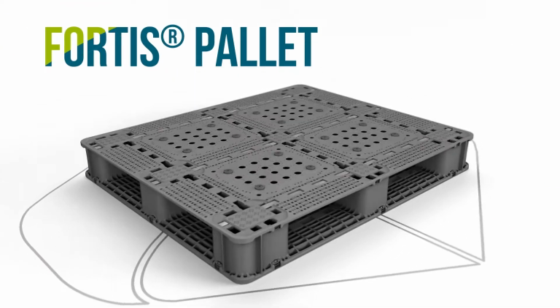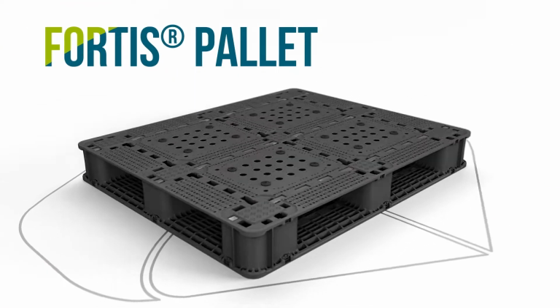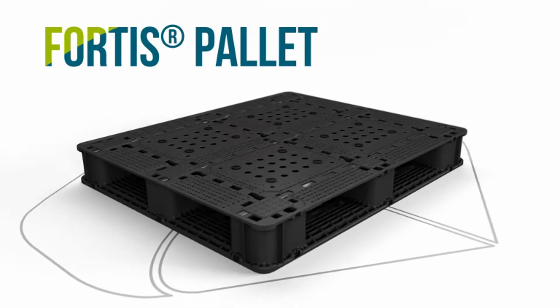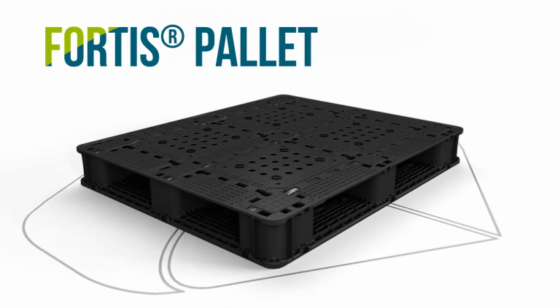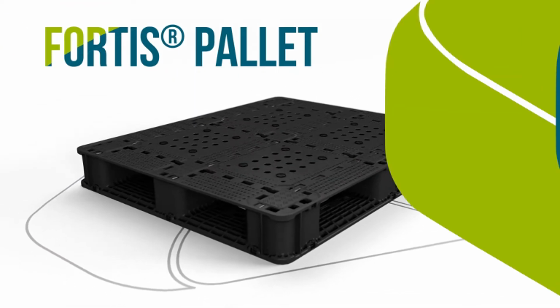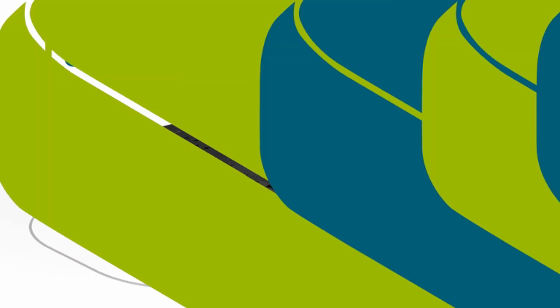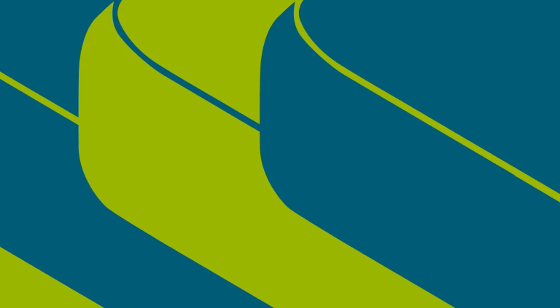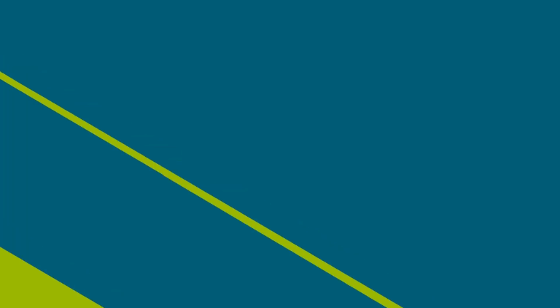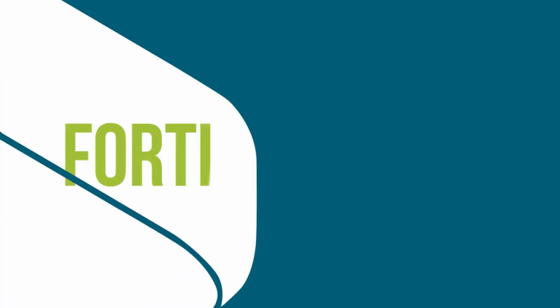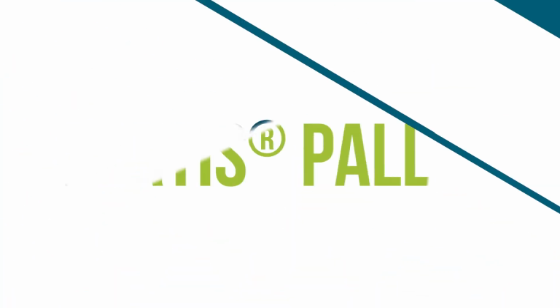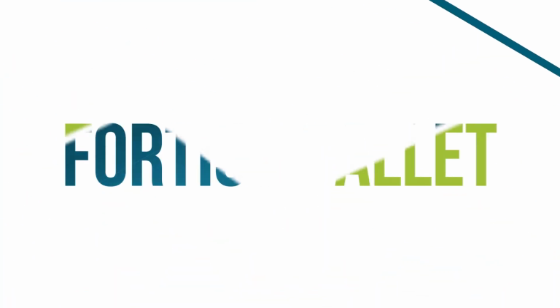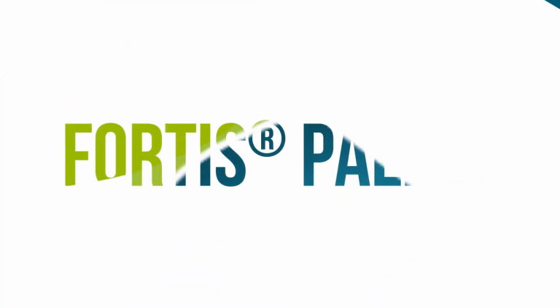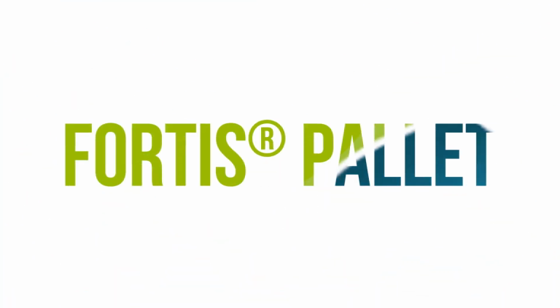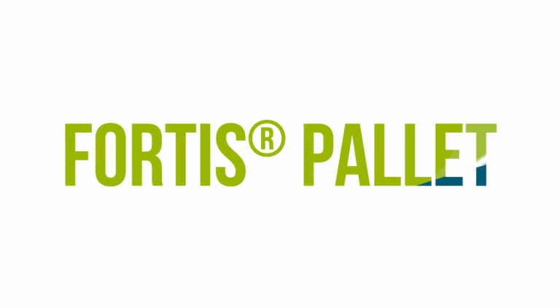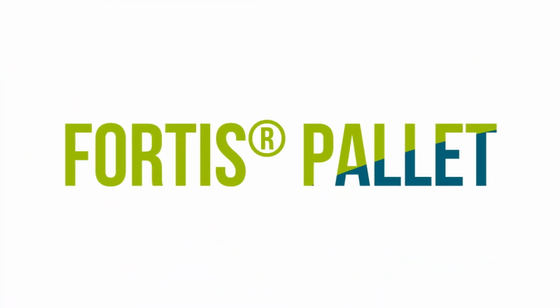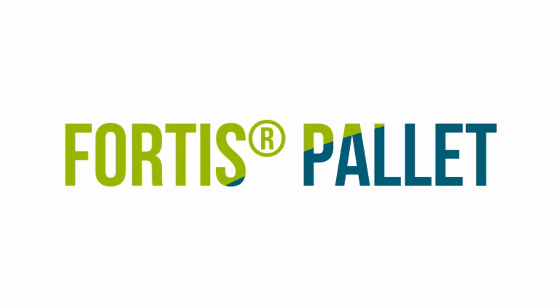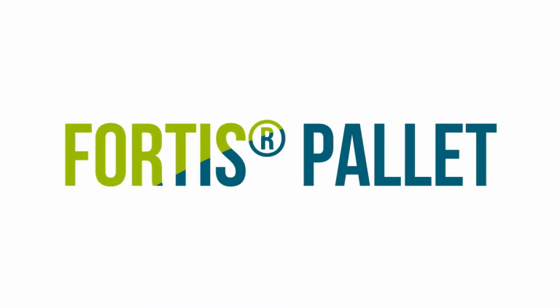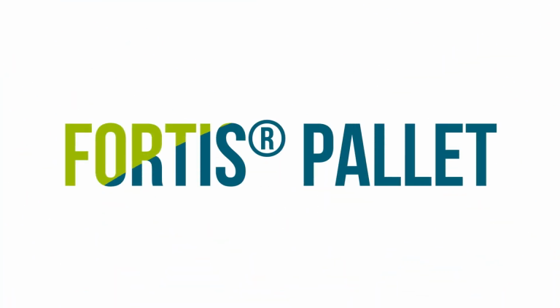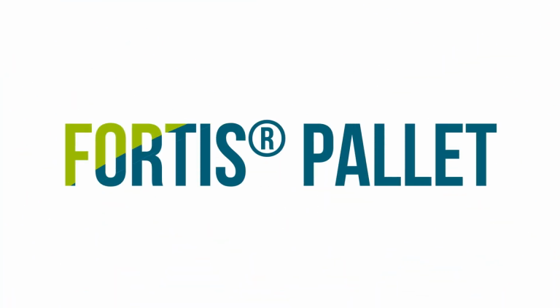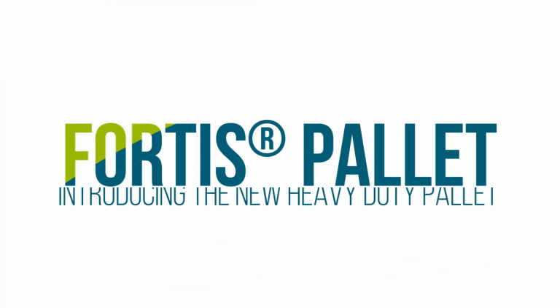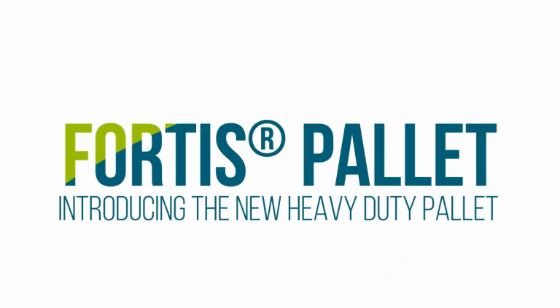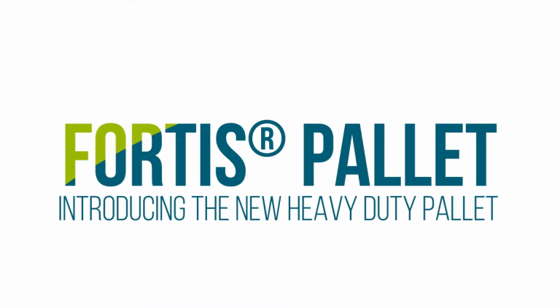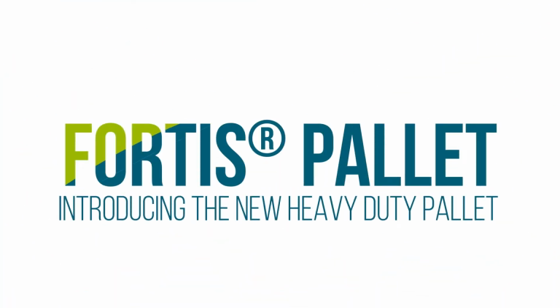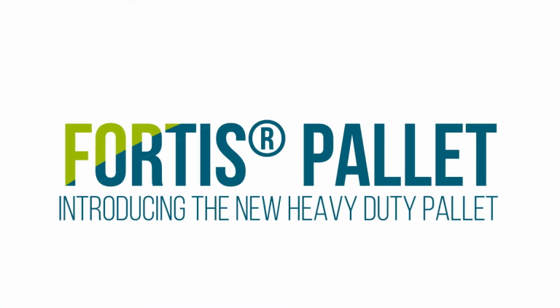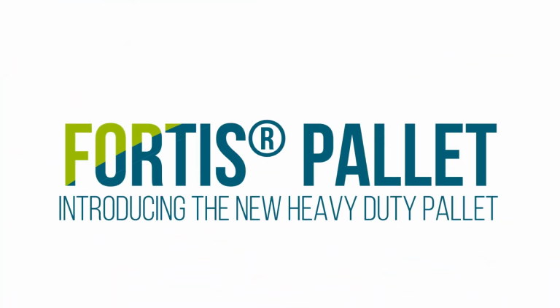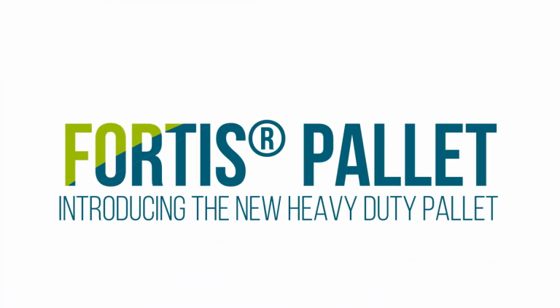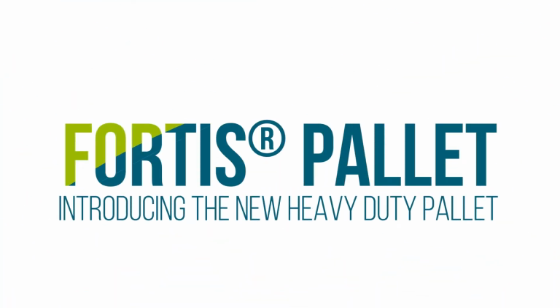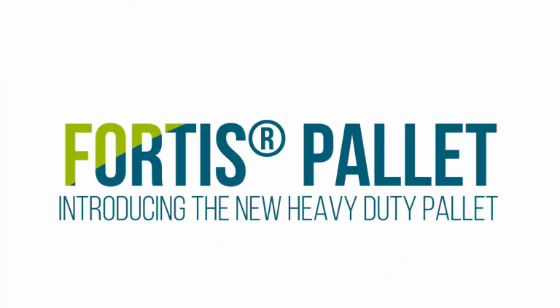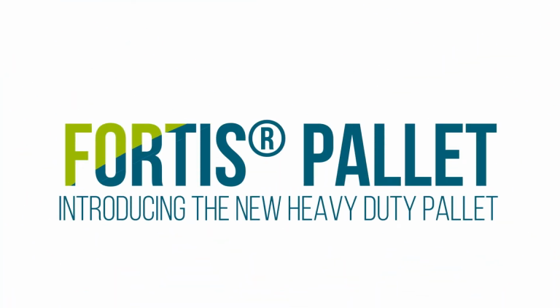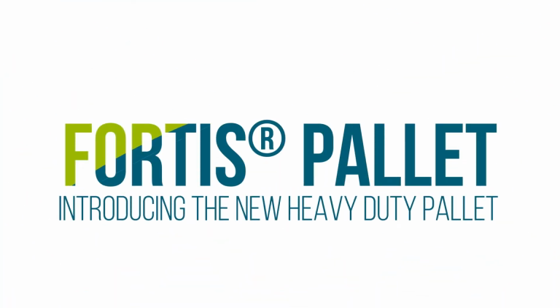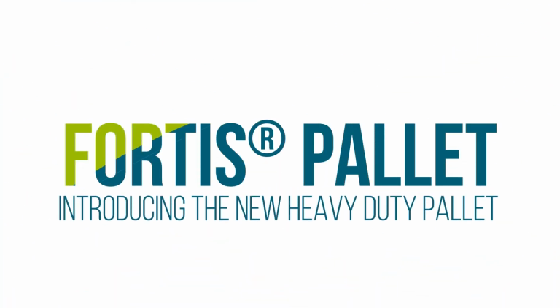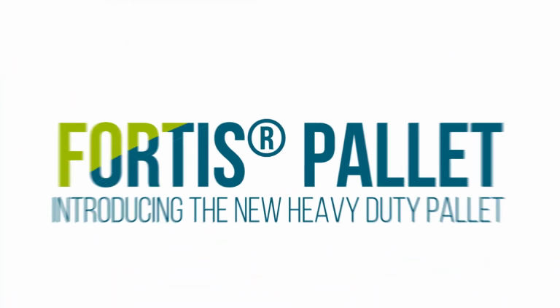Fortis — the next generation distribution pallet from Scholler-Elibert.